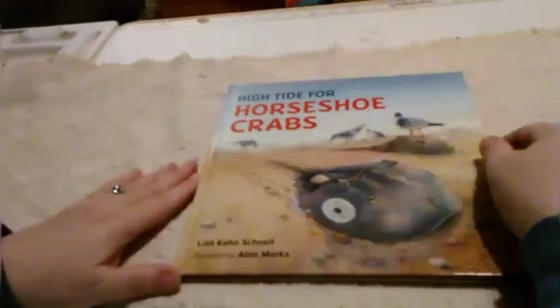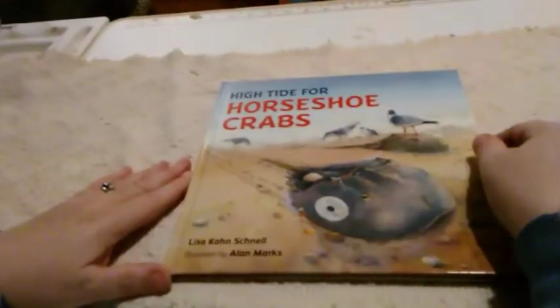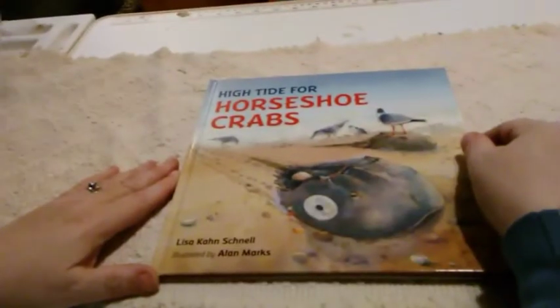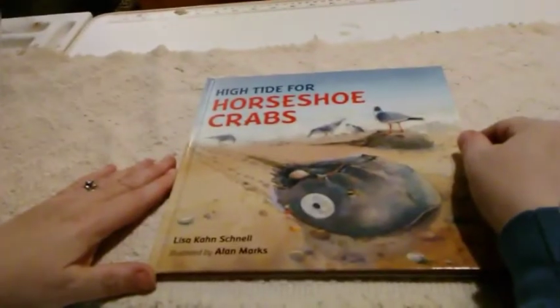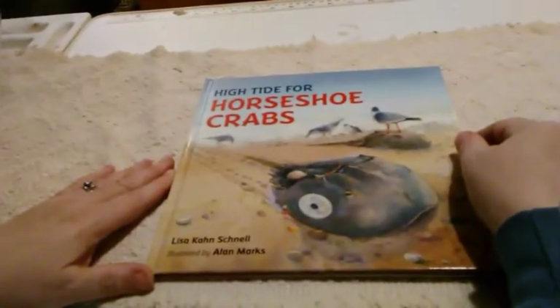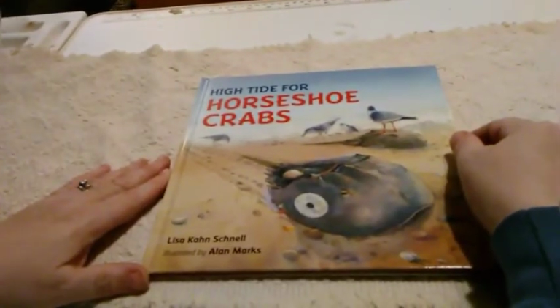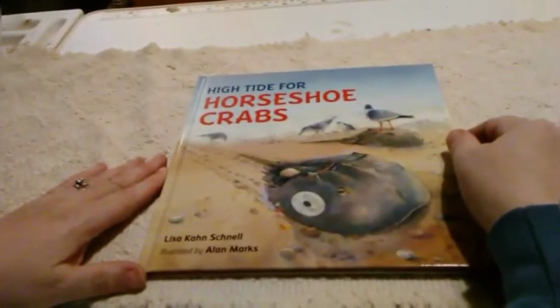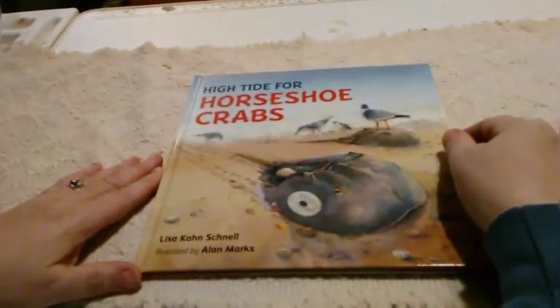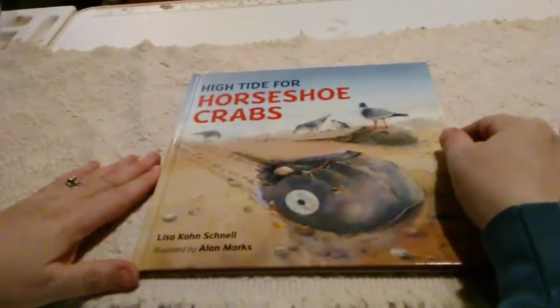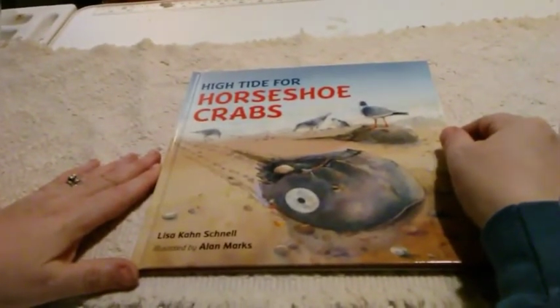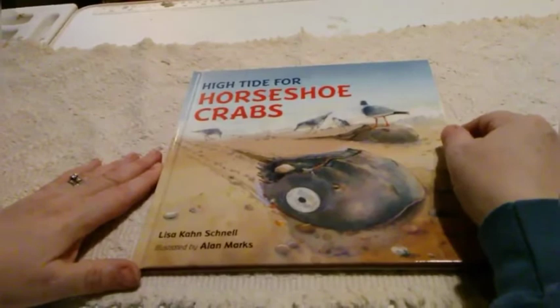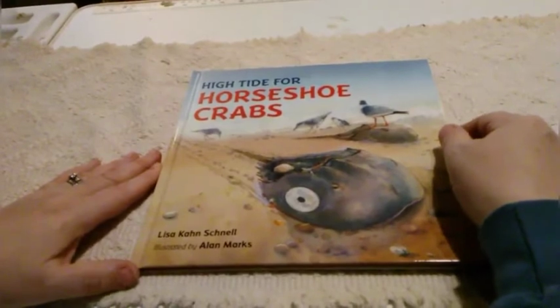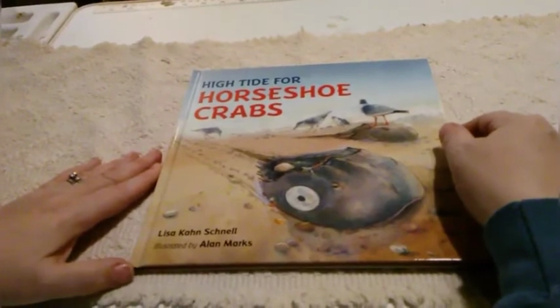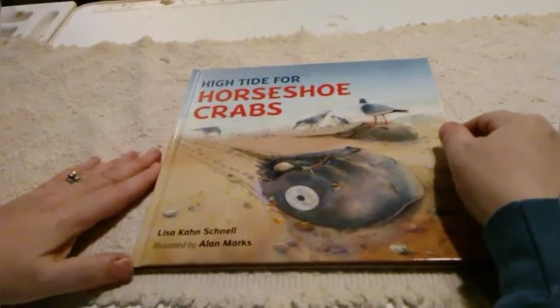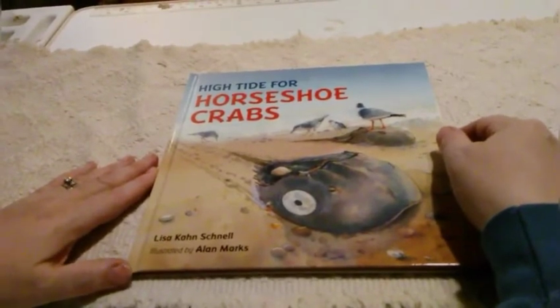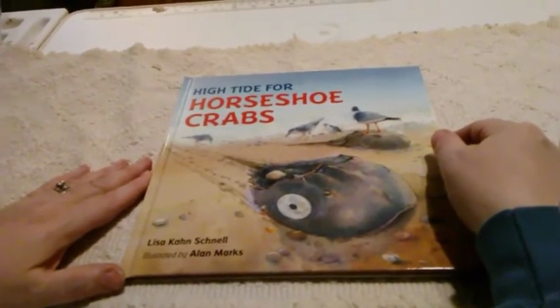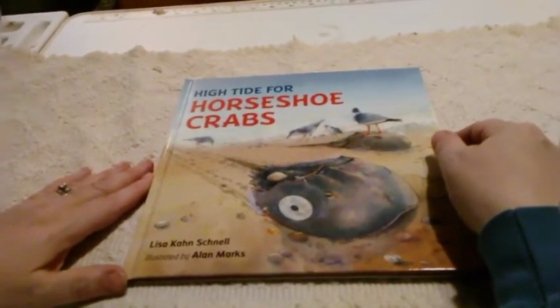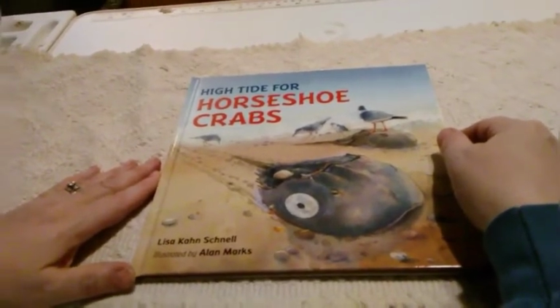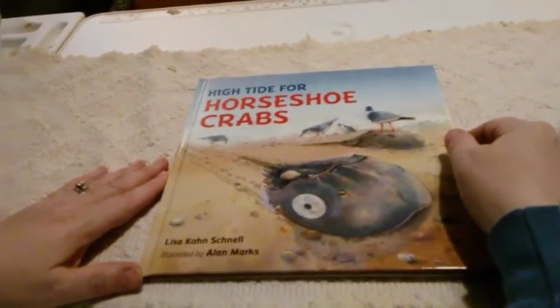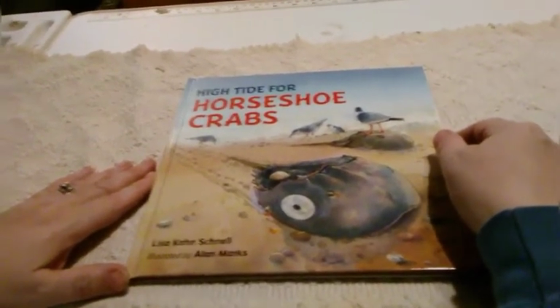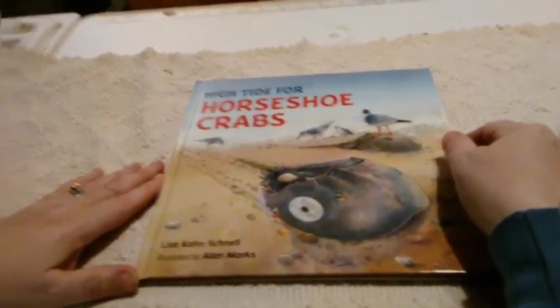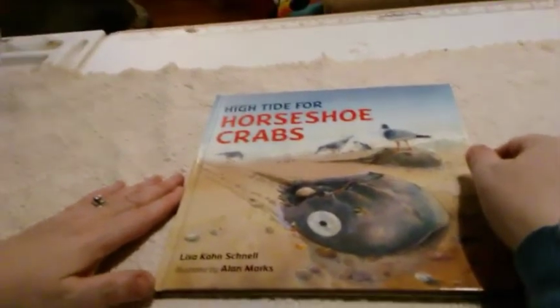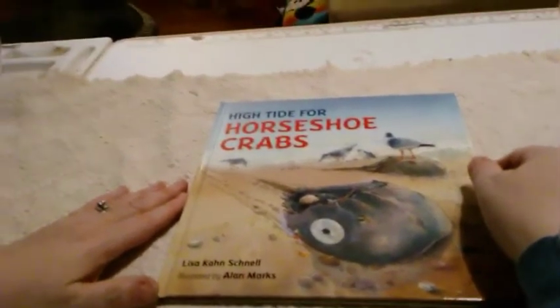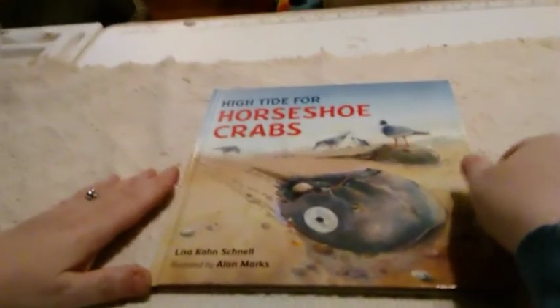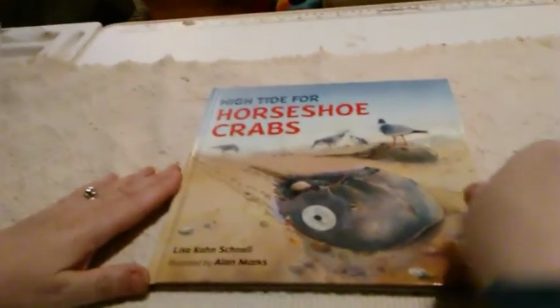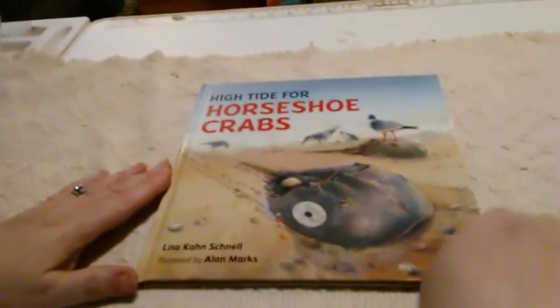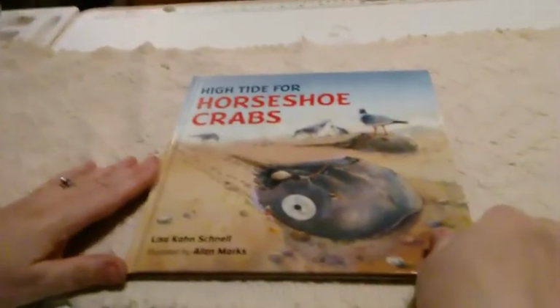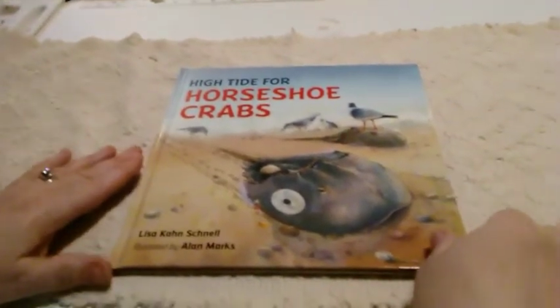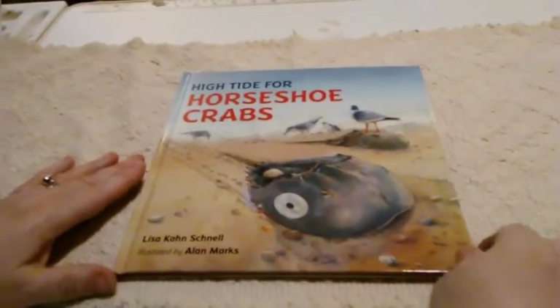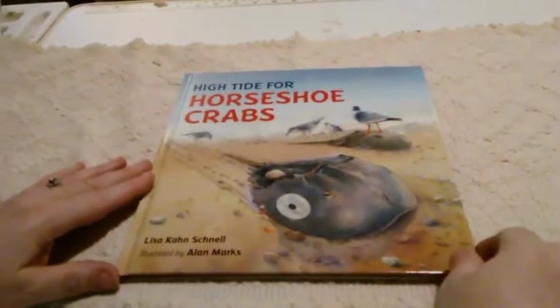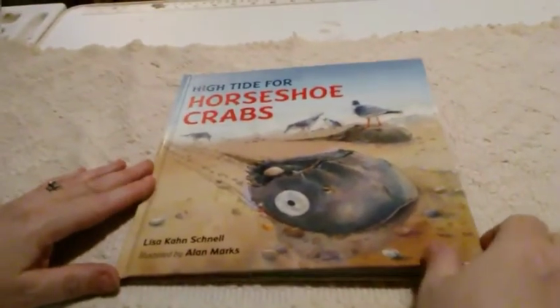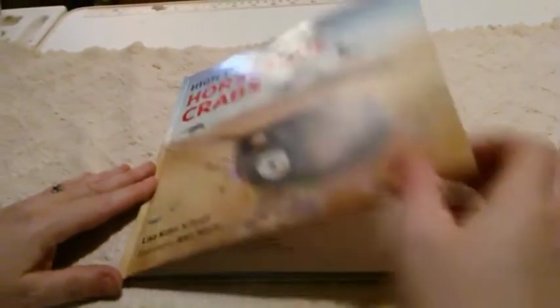High Tide for Horseshoe Crabs by Lisa Kahn Schnell, illustrated by Alan Marks.